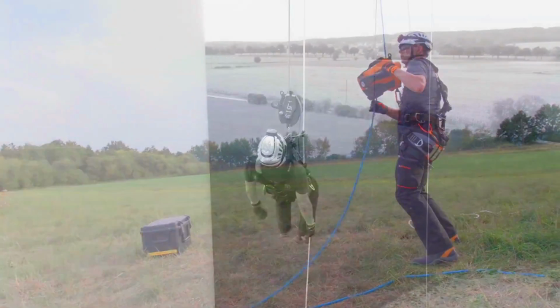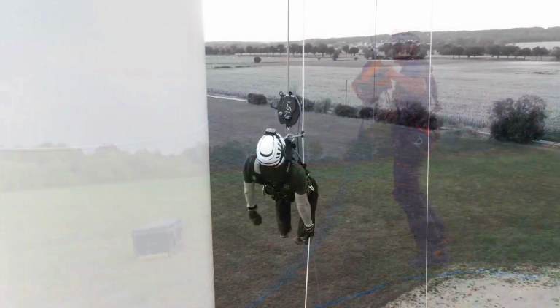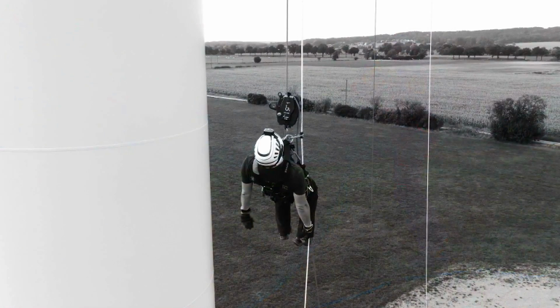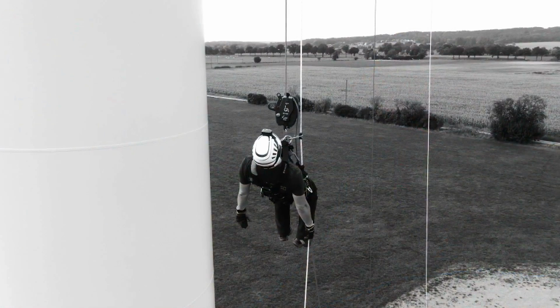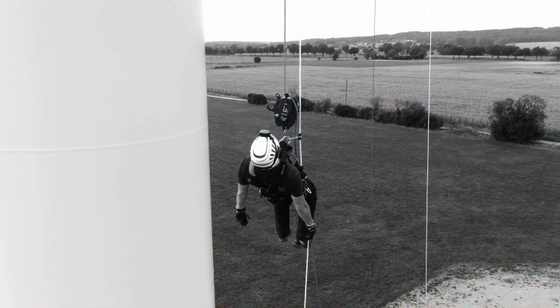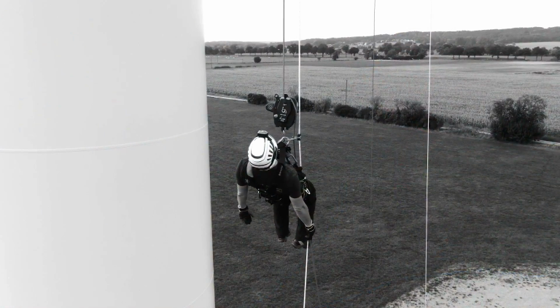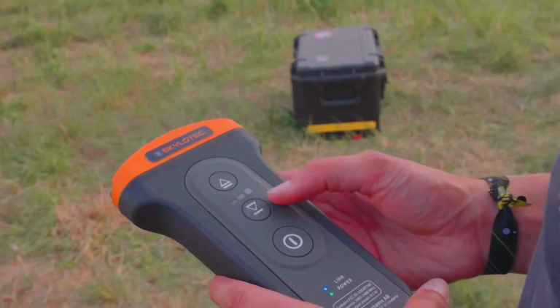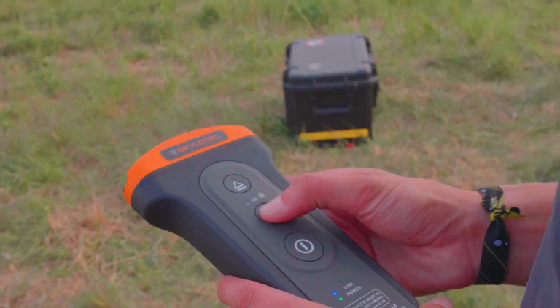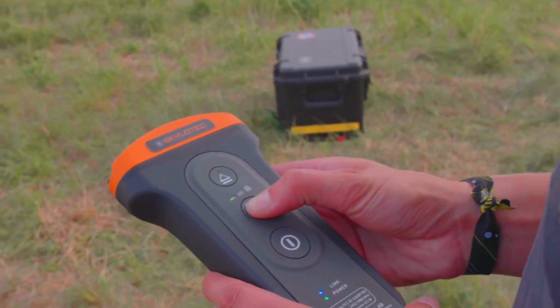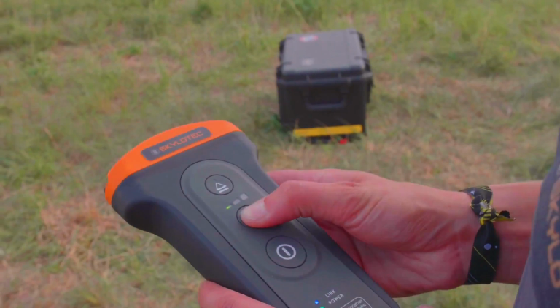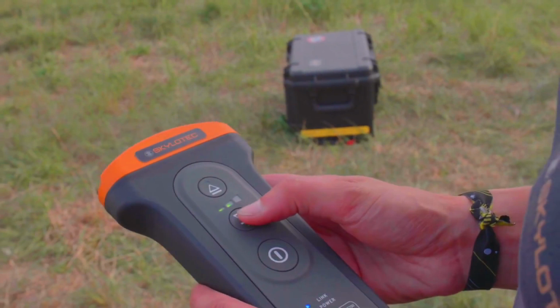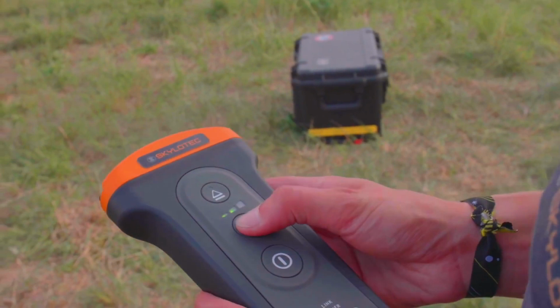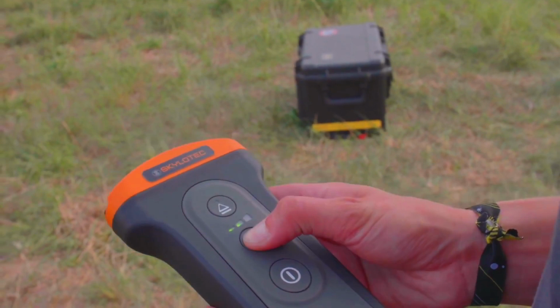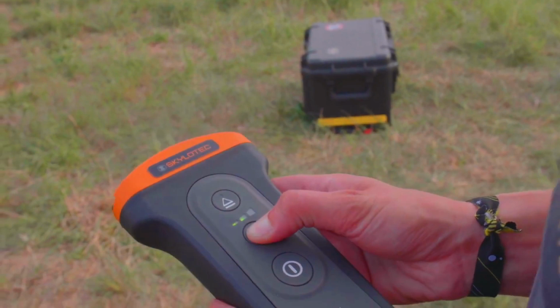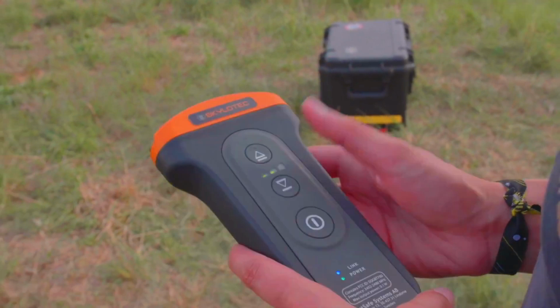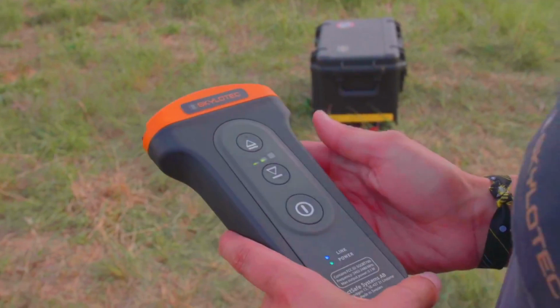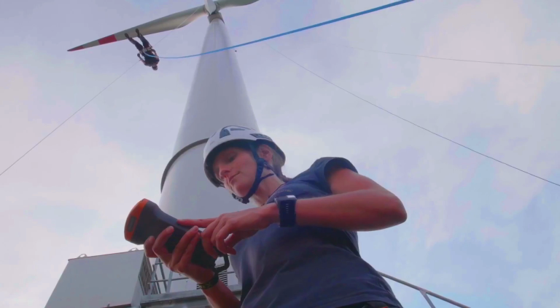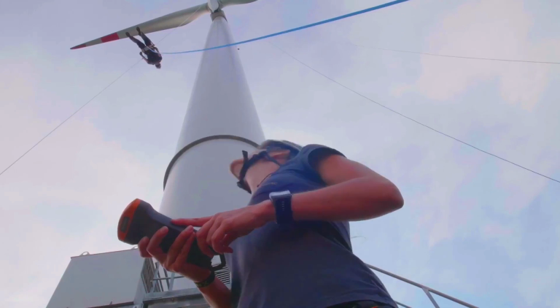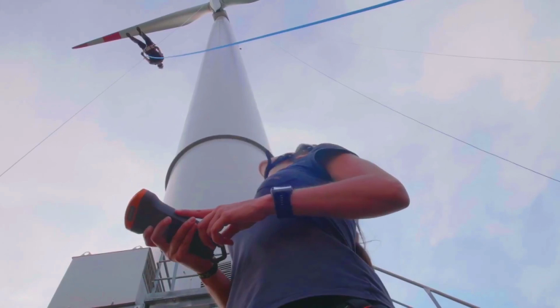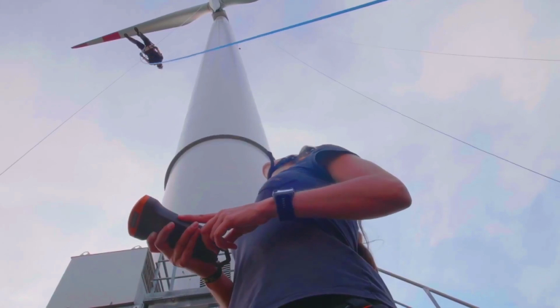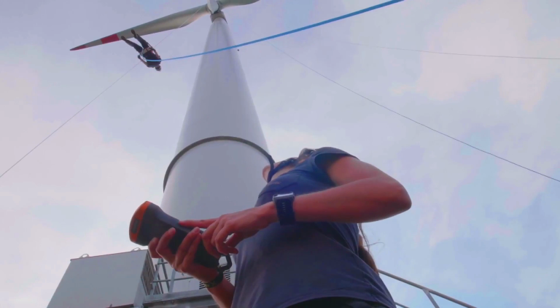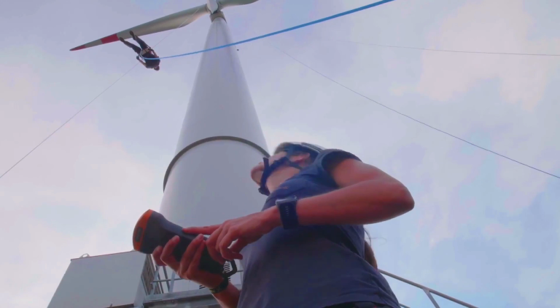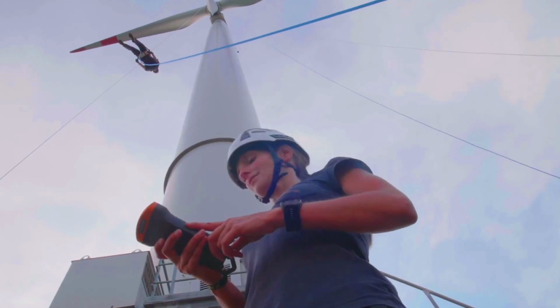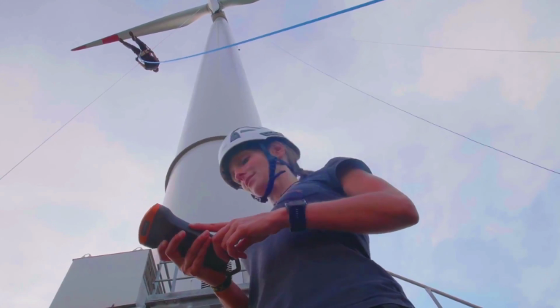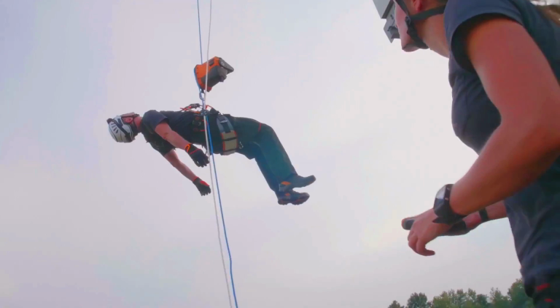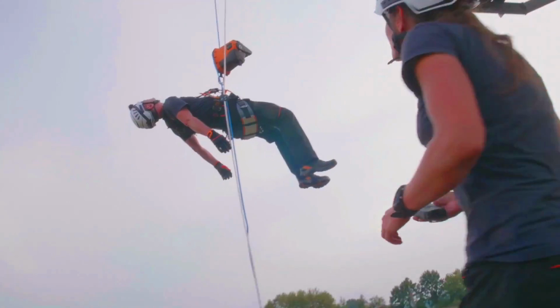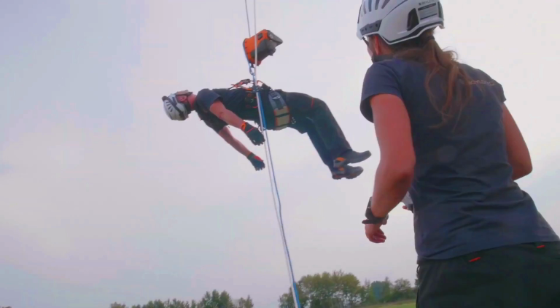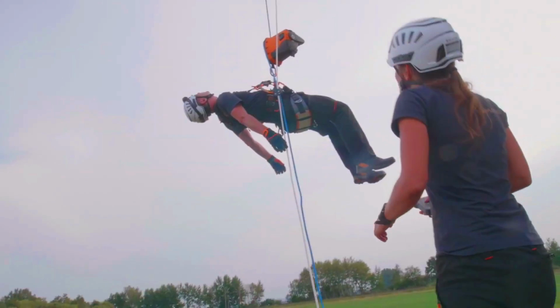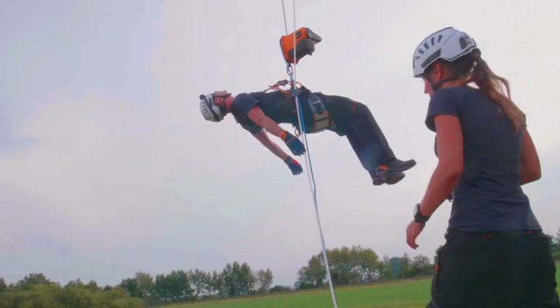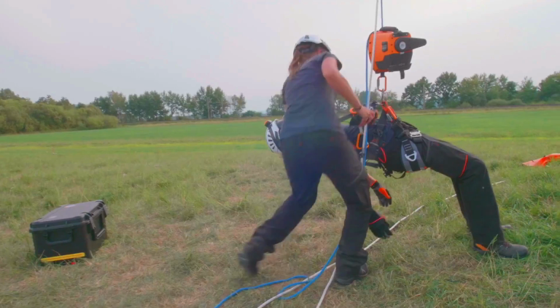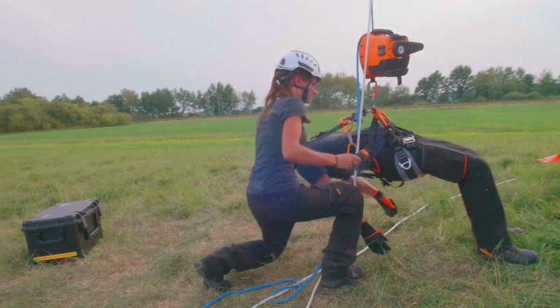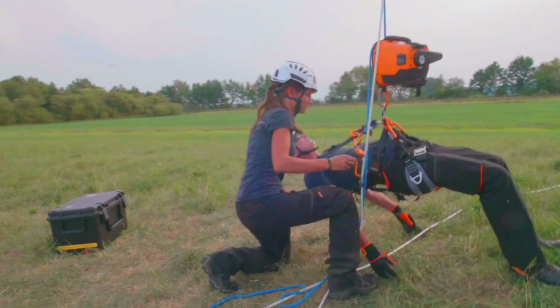It is powered by a rechargeable battery that provides up to 8 hours of operation on a single charge.